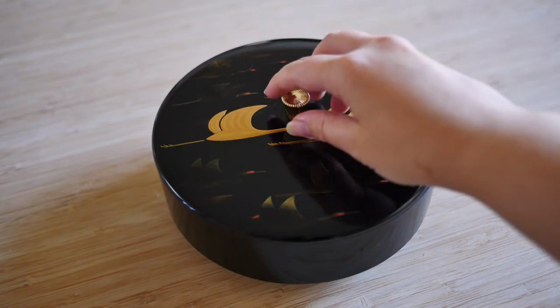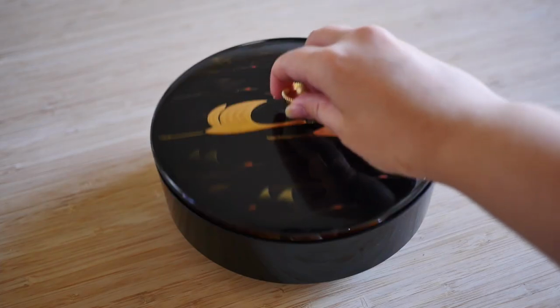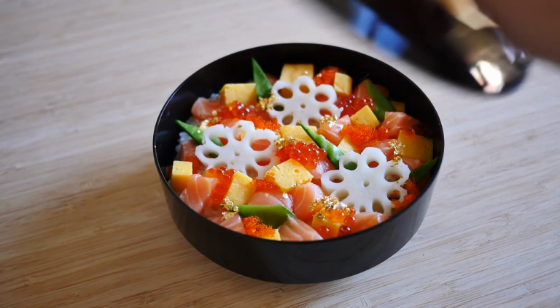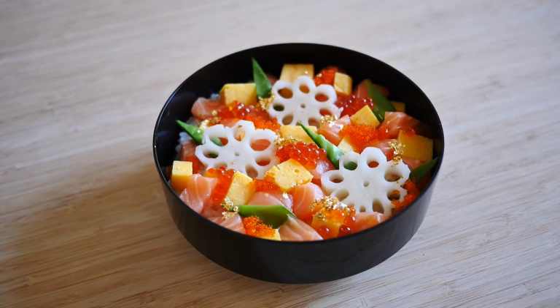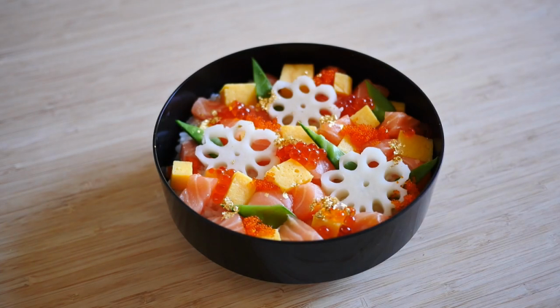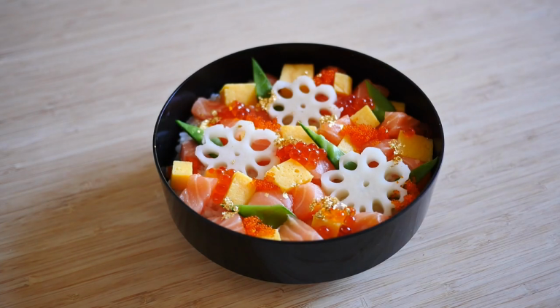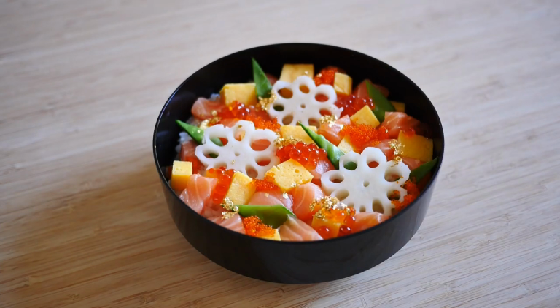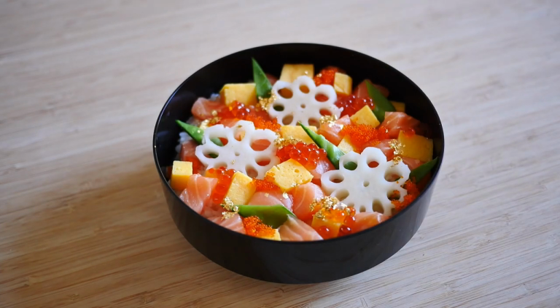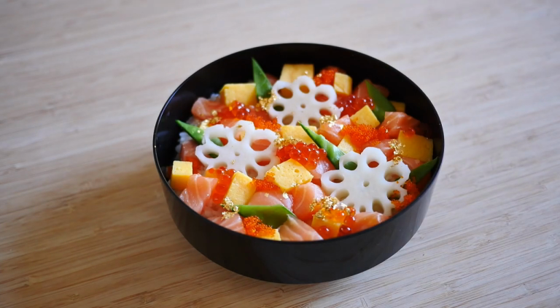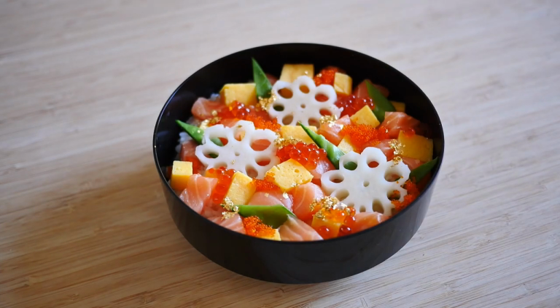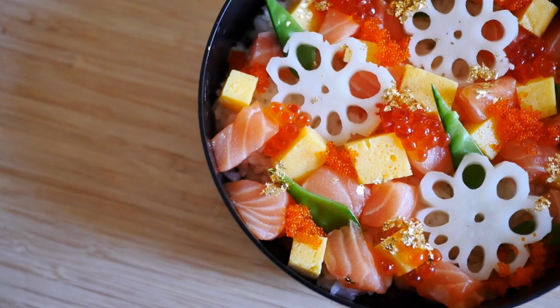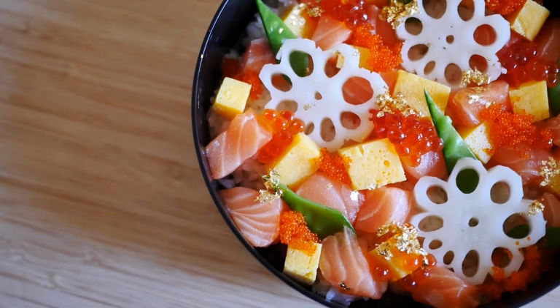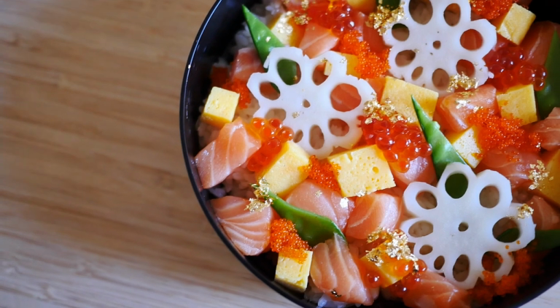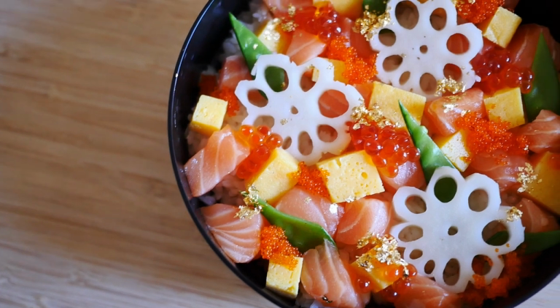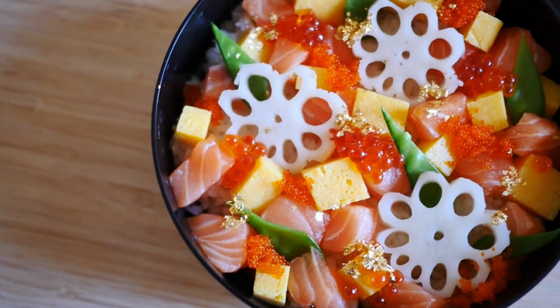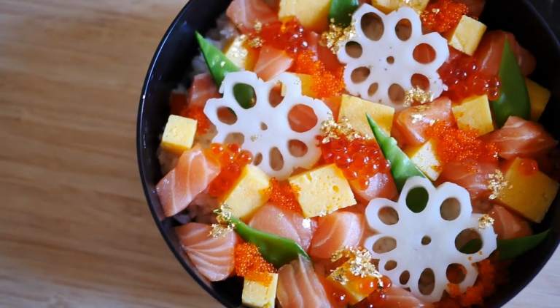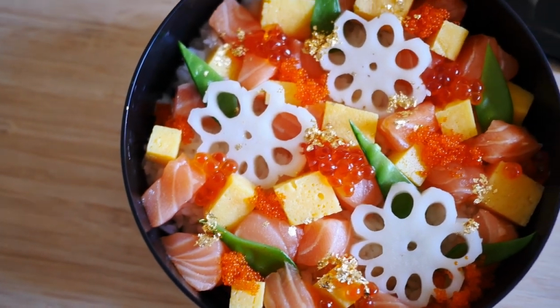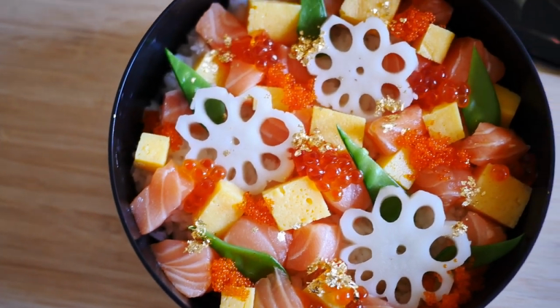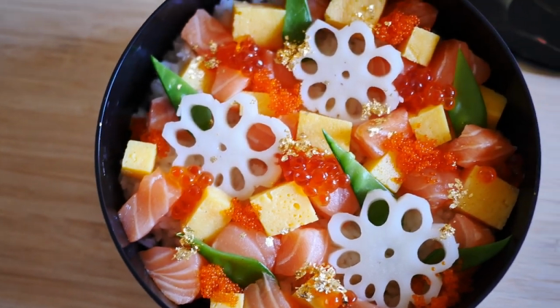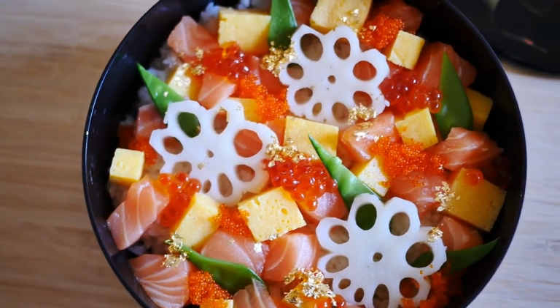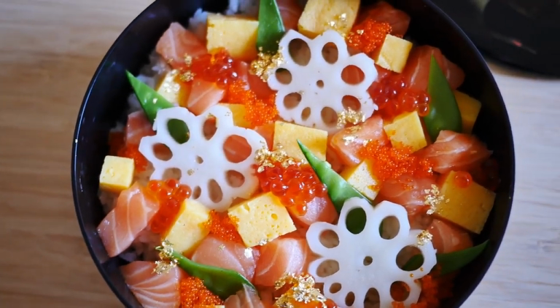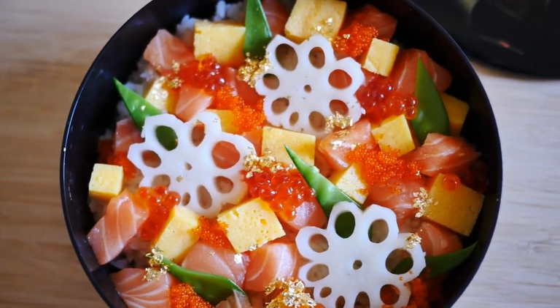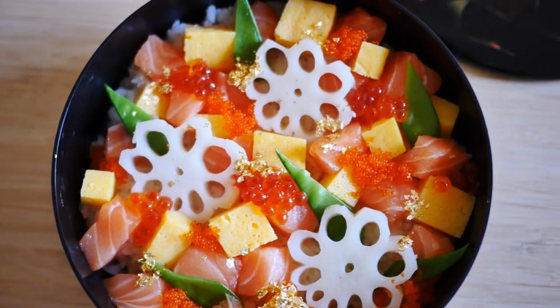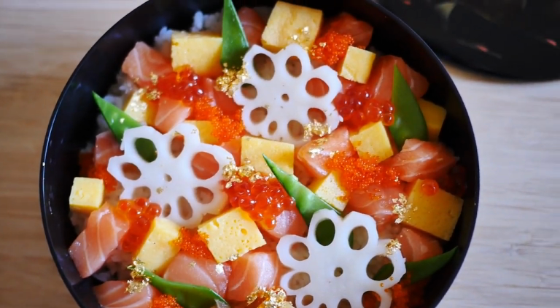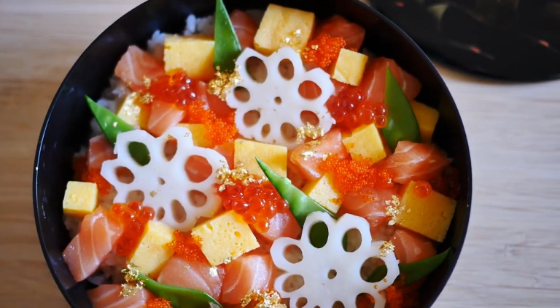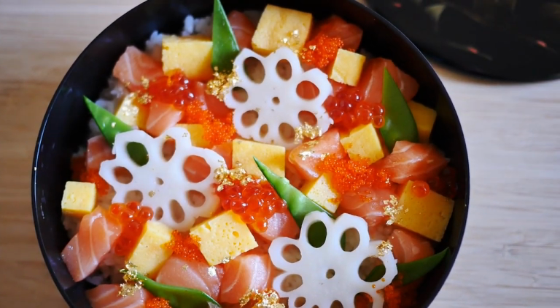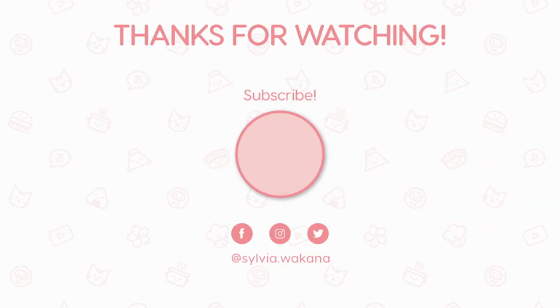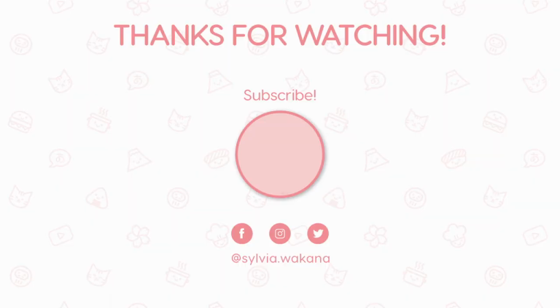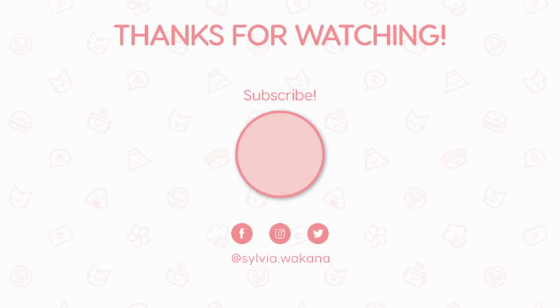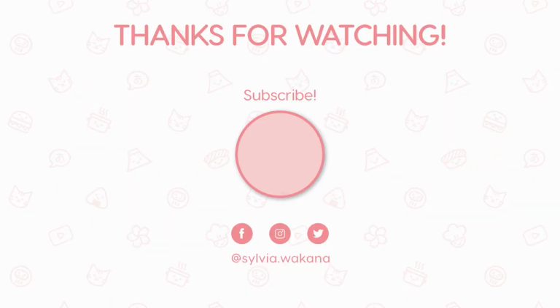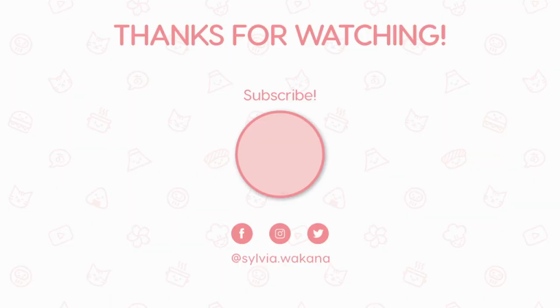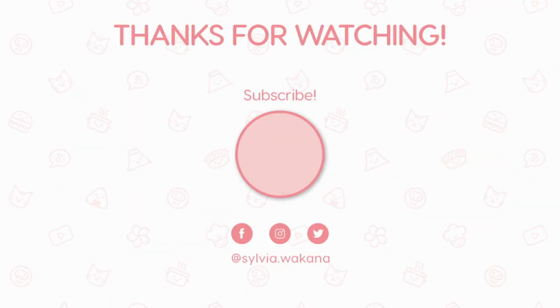Plus add some gold leaf for extra abundance, and you're done. Place on the table to share with your loved ones and itadakimasu! Thank you.